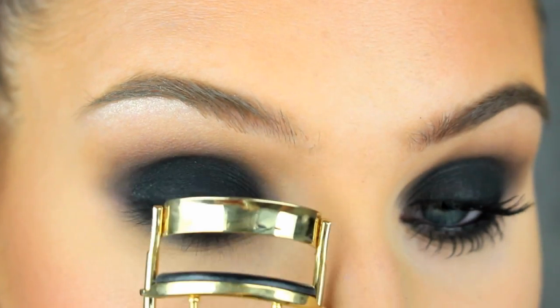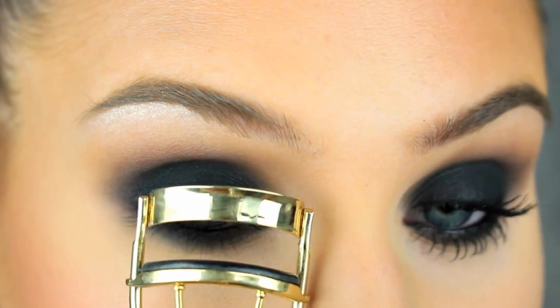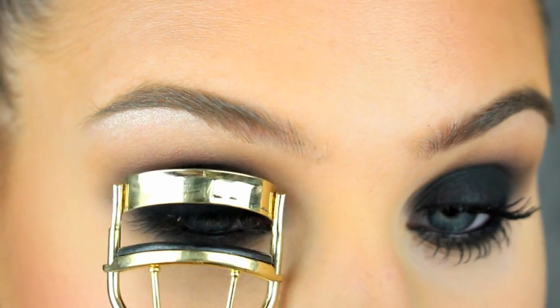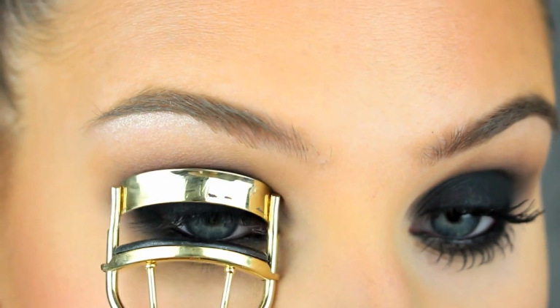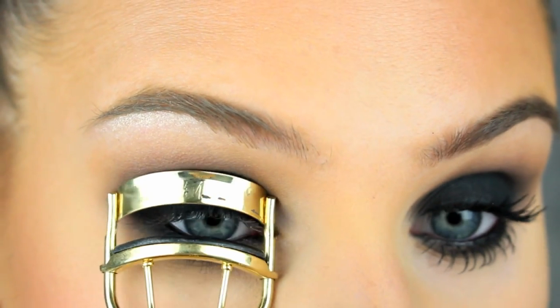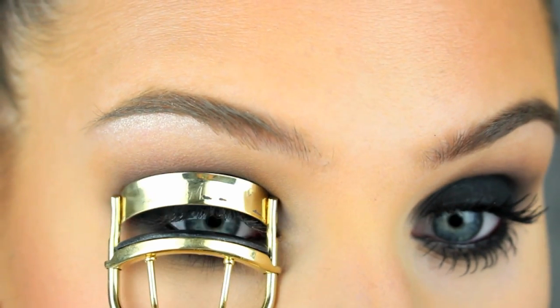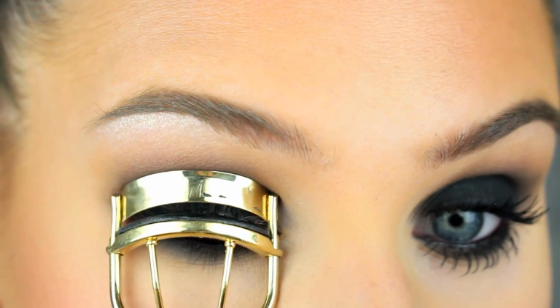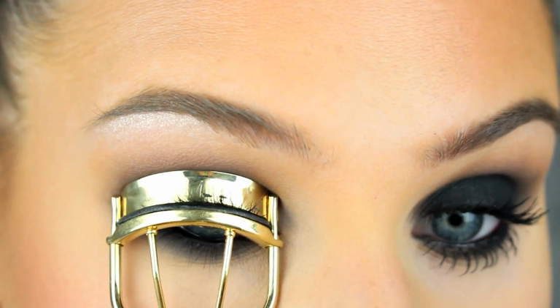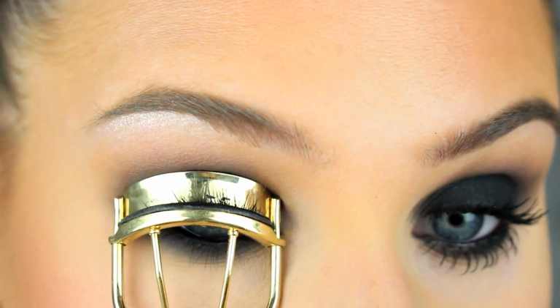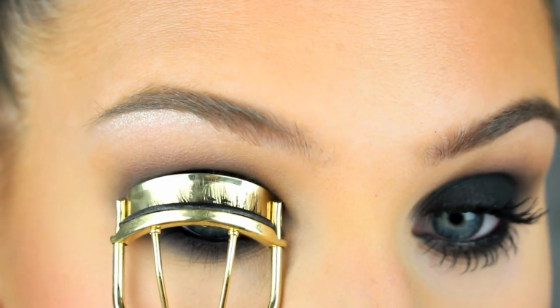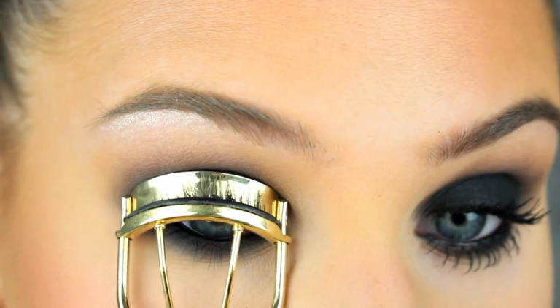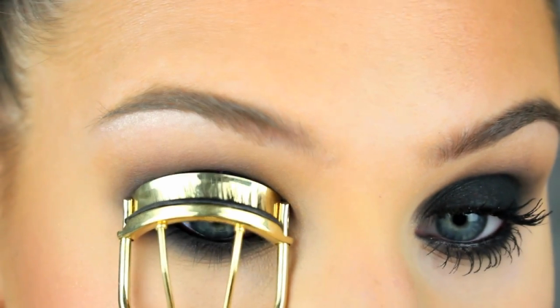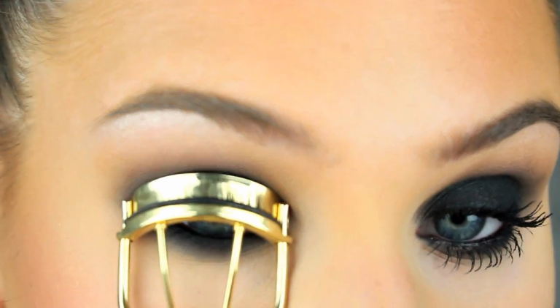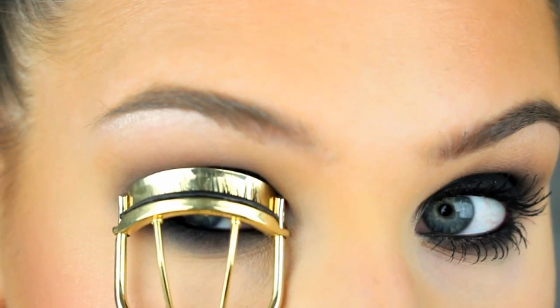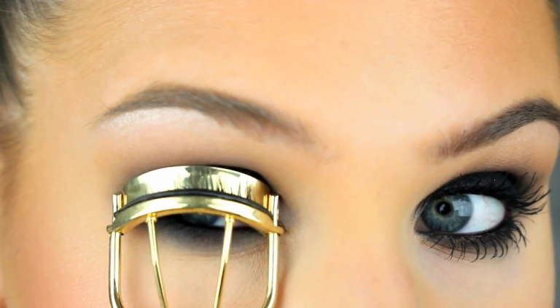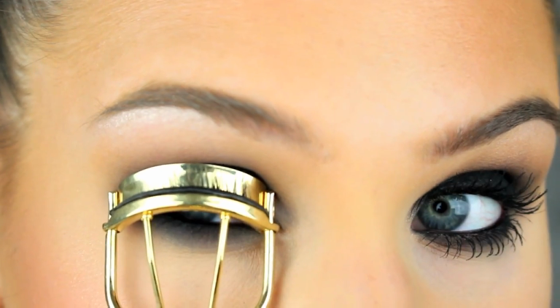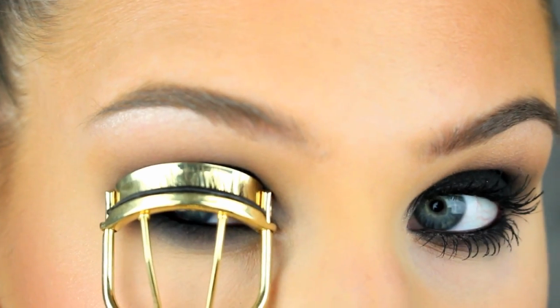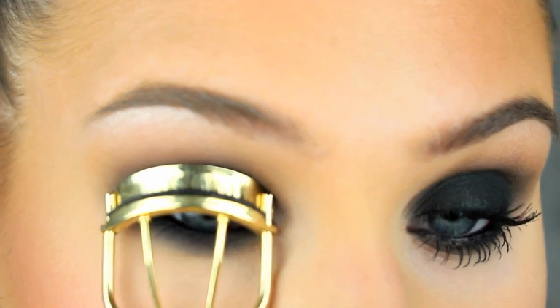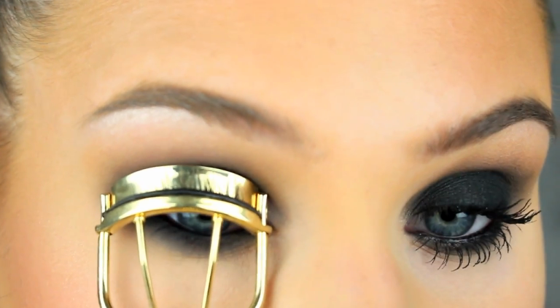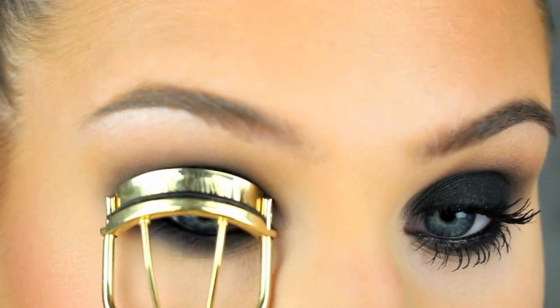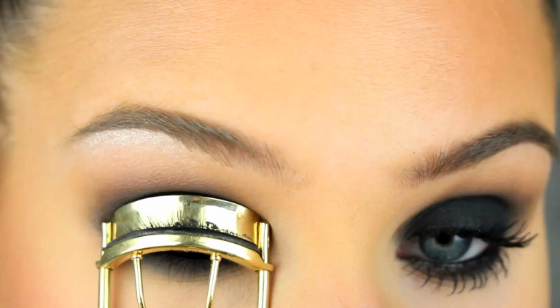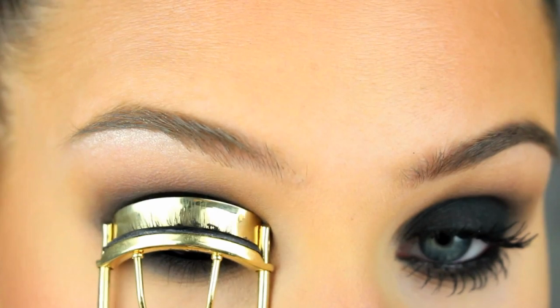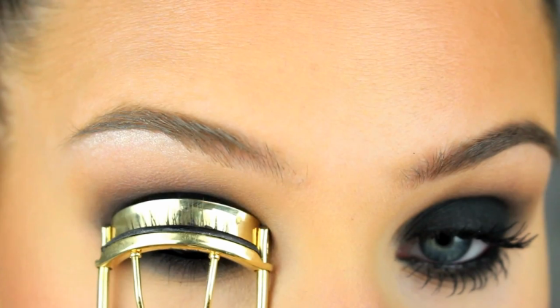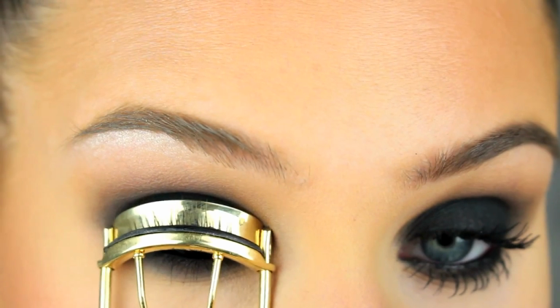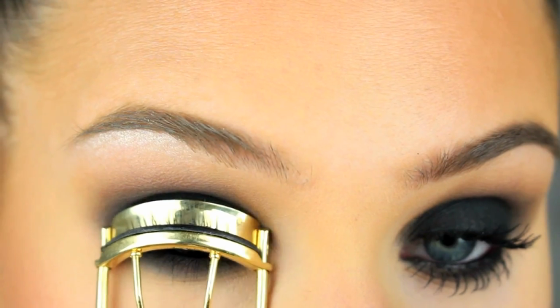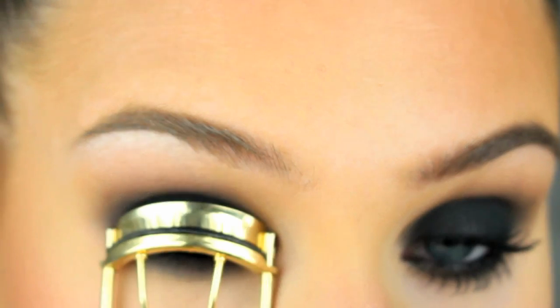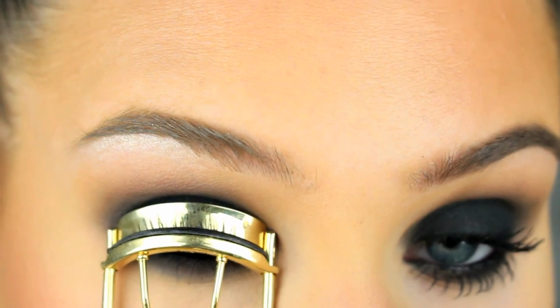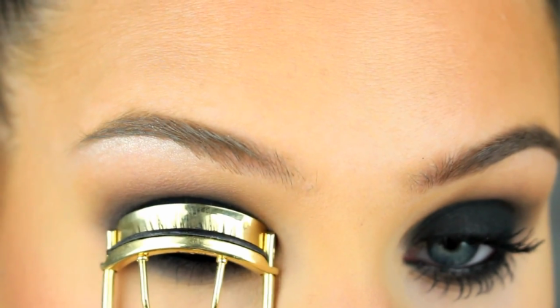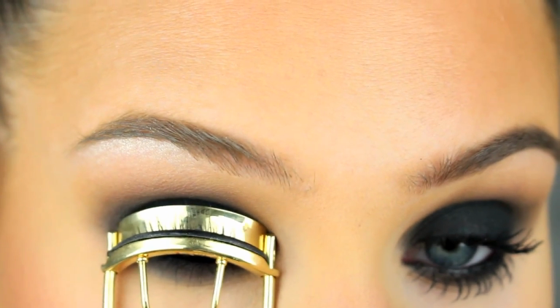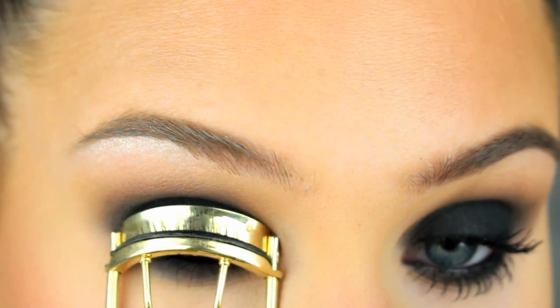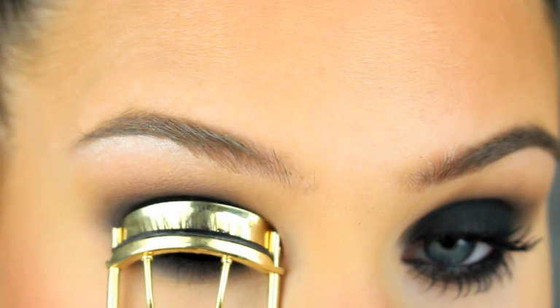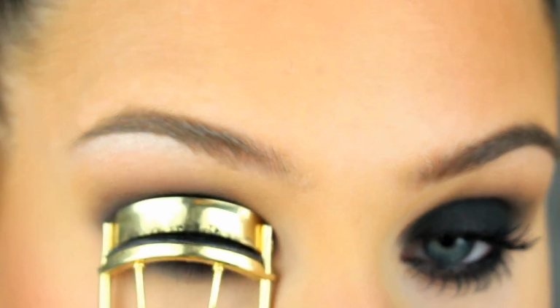The last step is to curl your lashes and apply mascara, and if you want to you can apply false lashes as well.